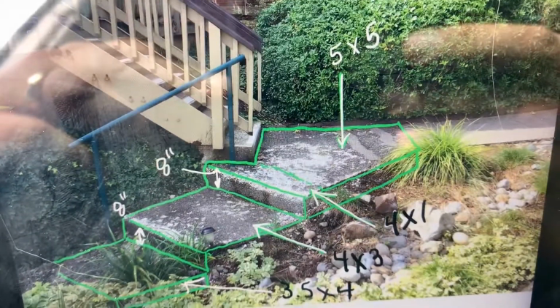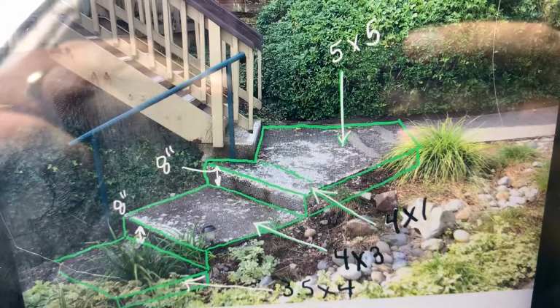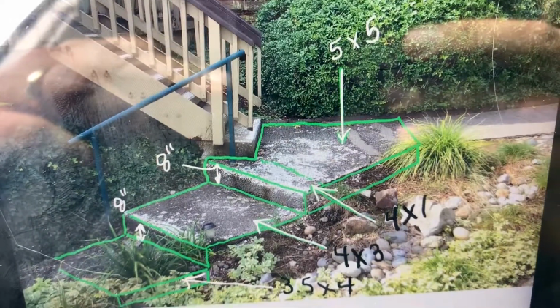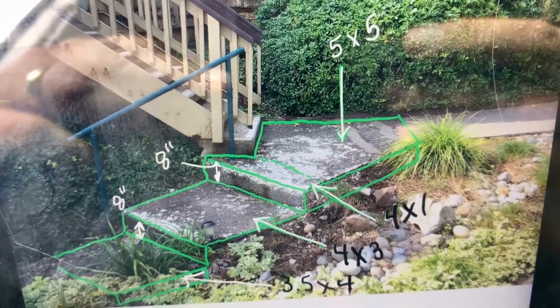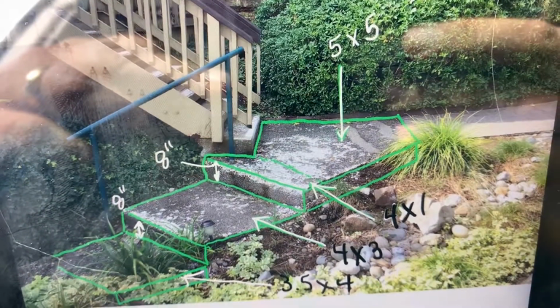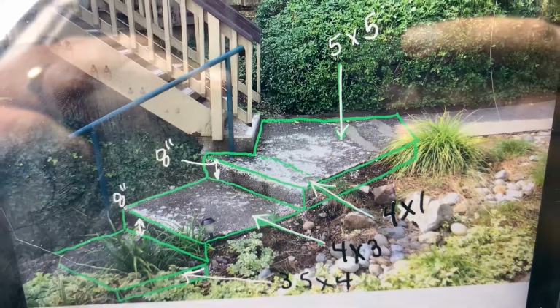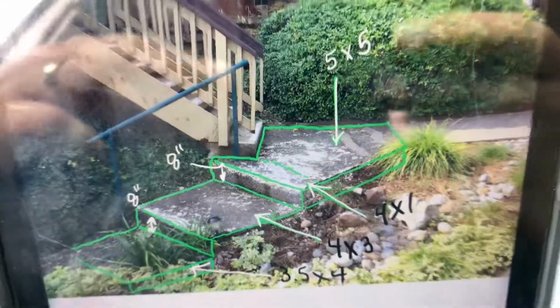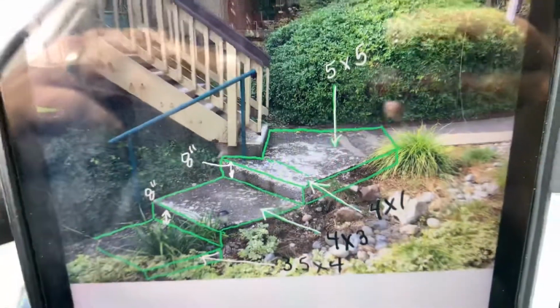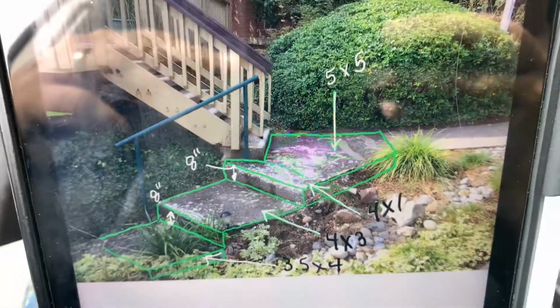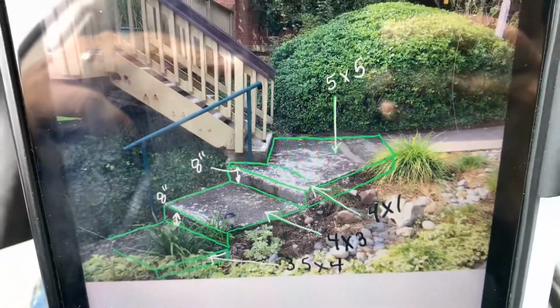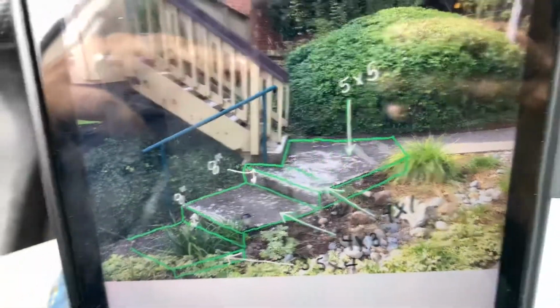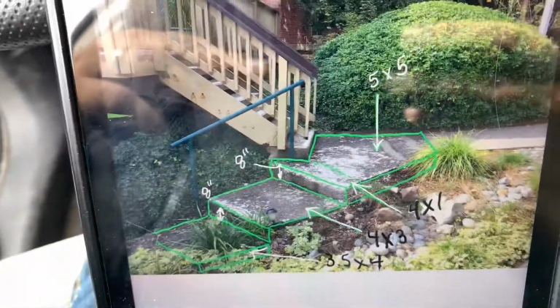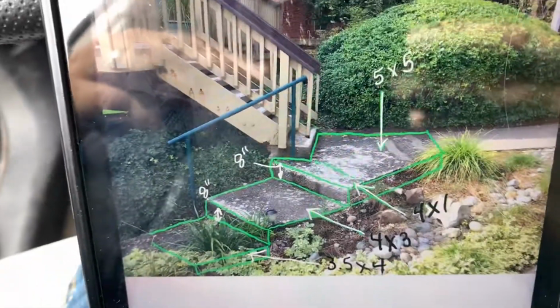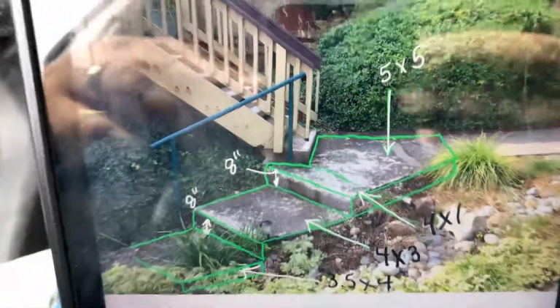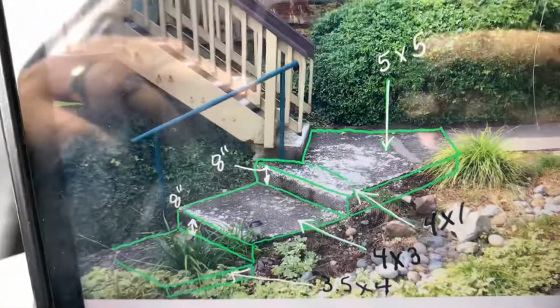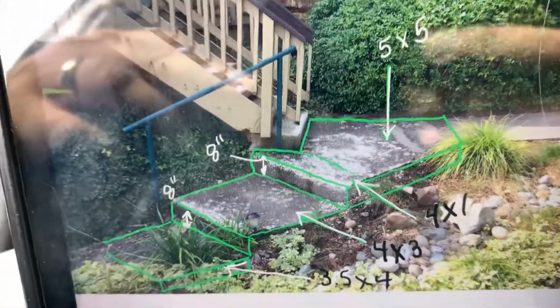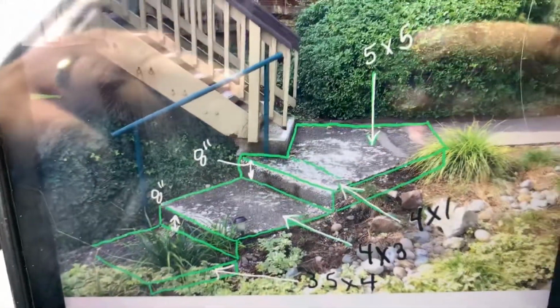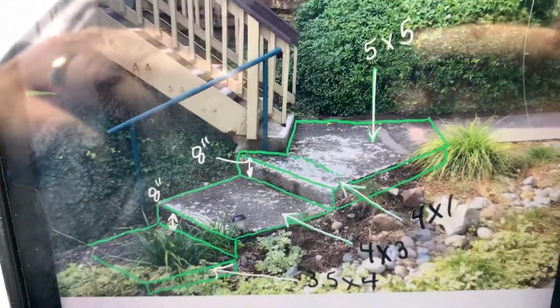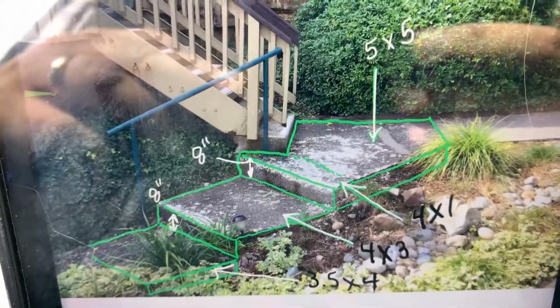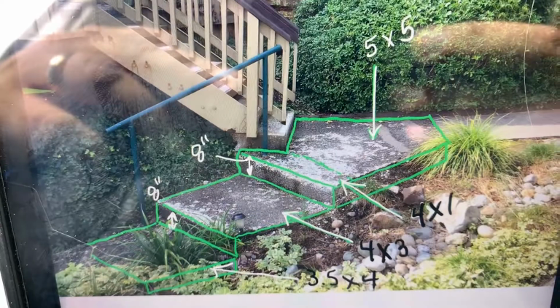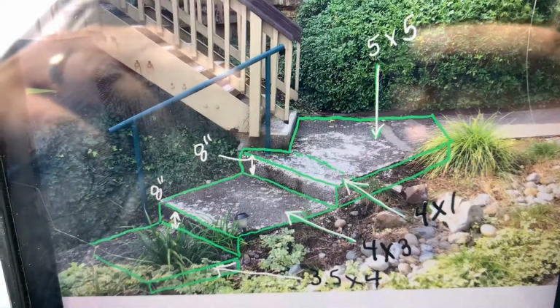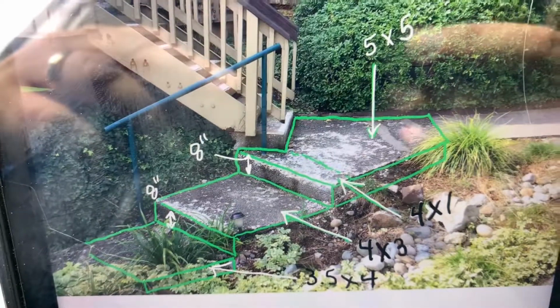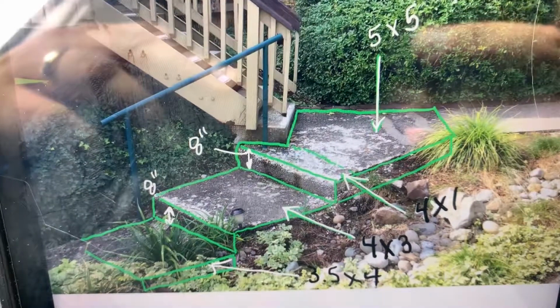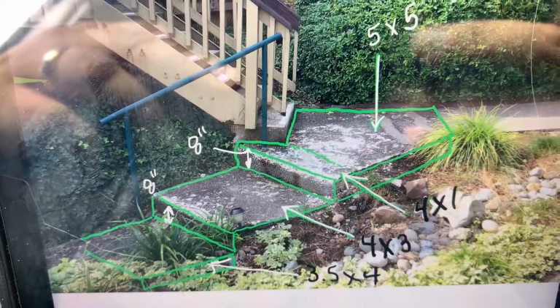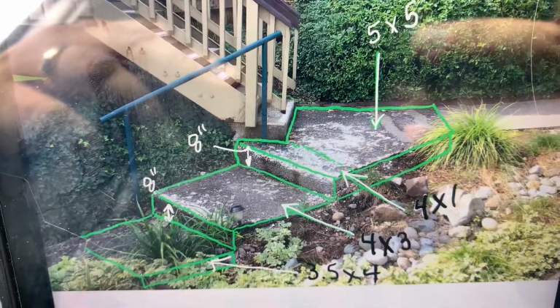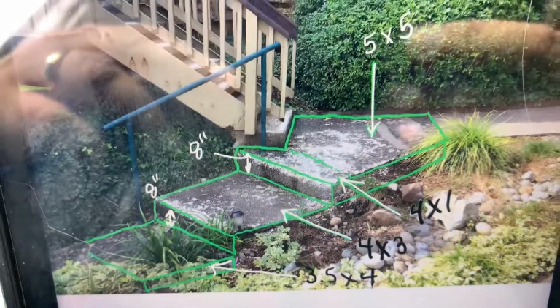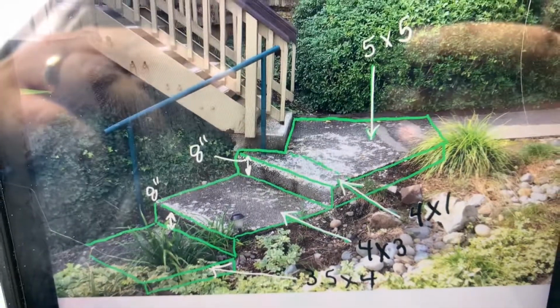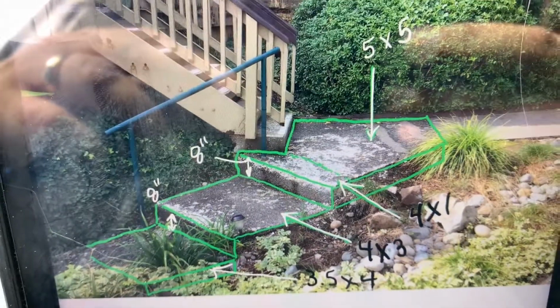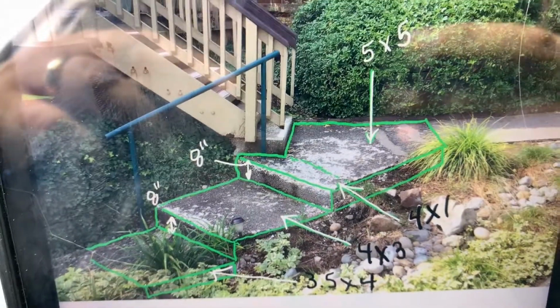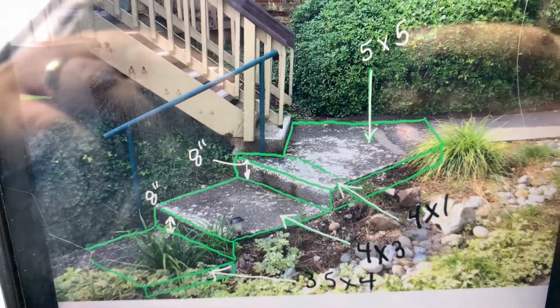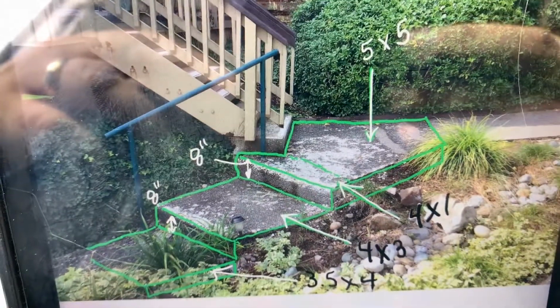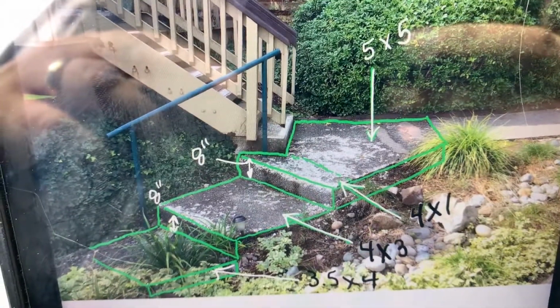Broom finish. That railing is bolted in — we would have to unbolt it and put it back down in the same location.